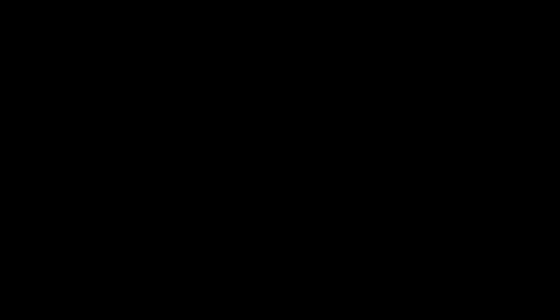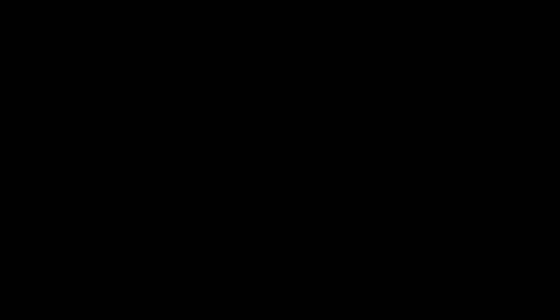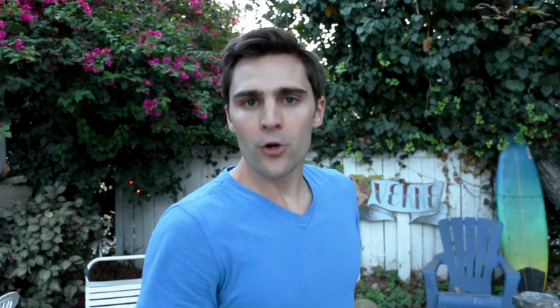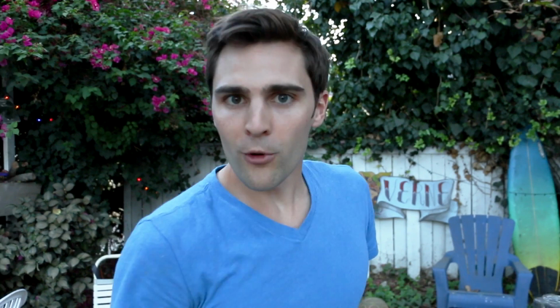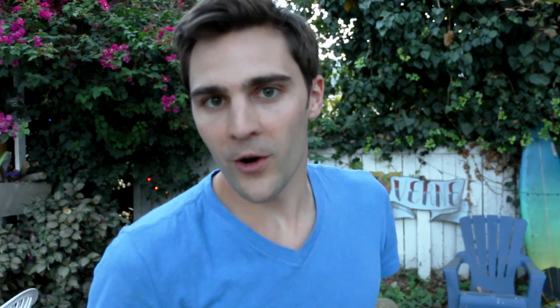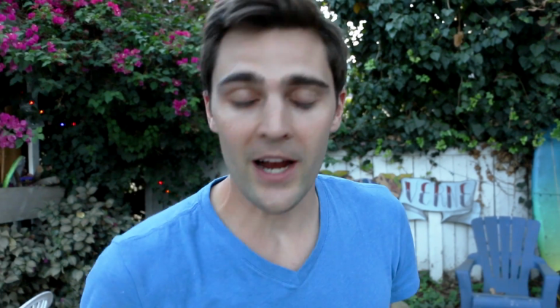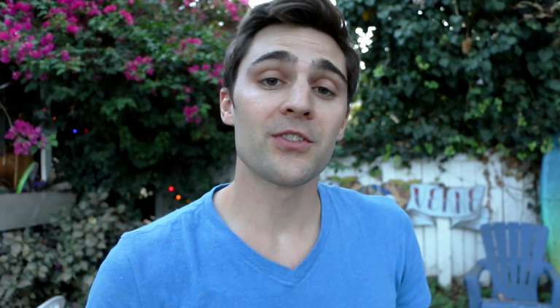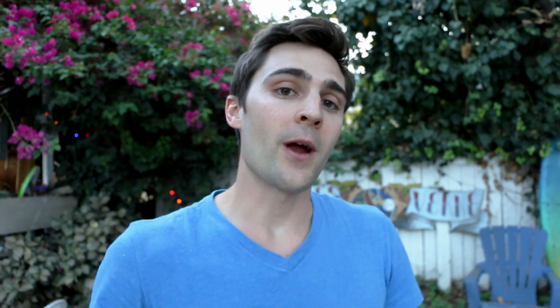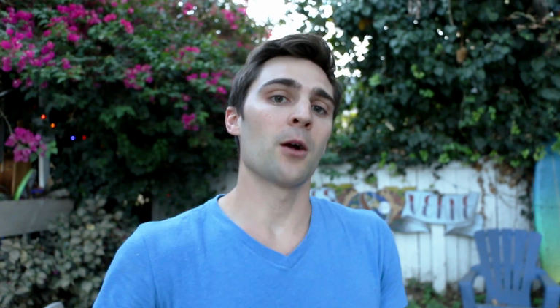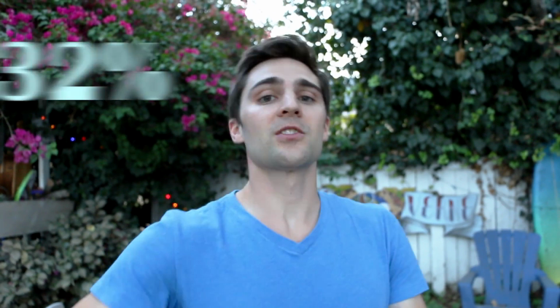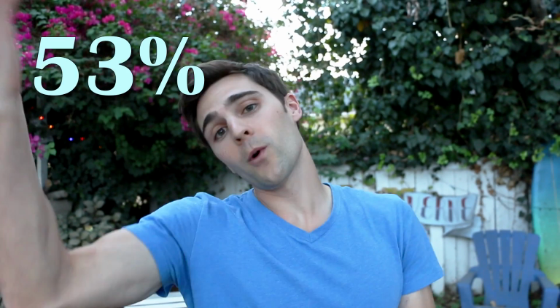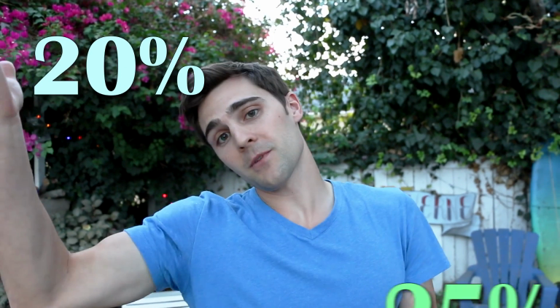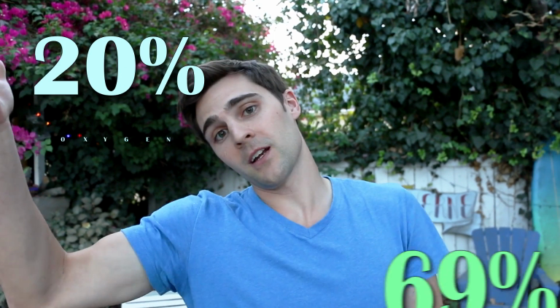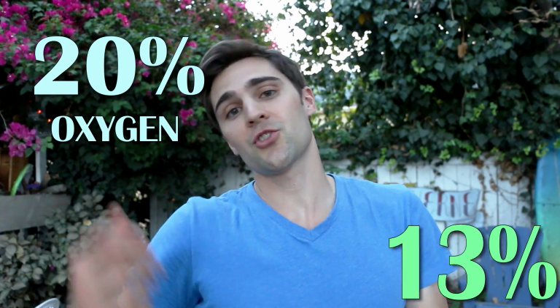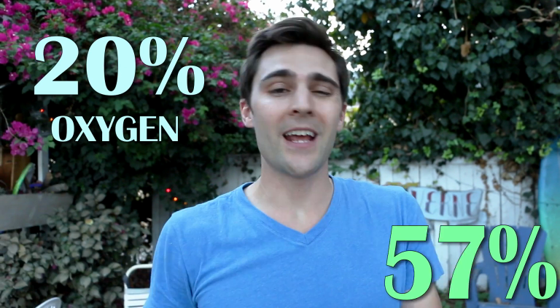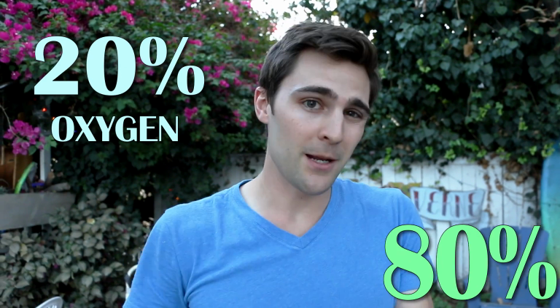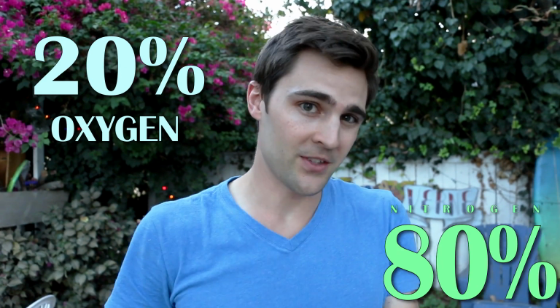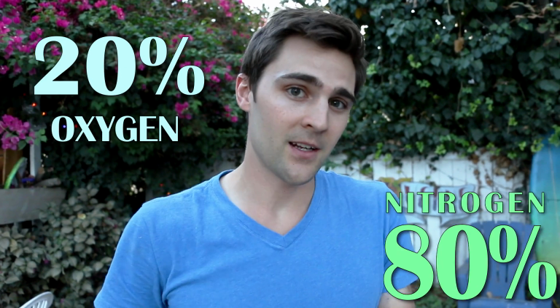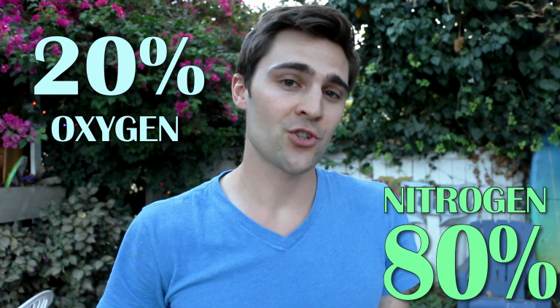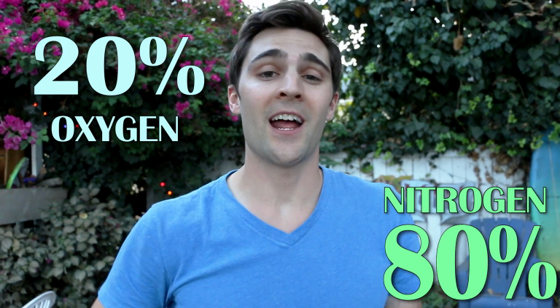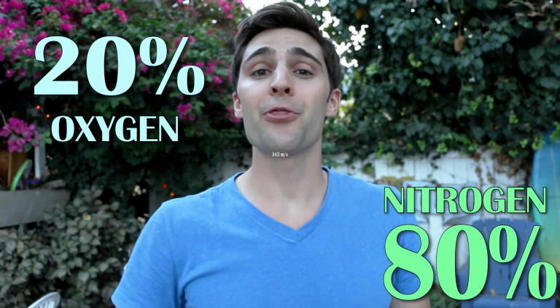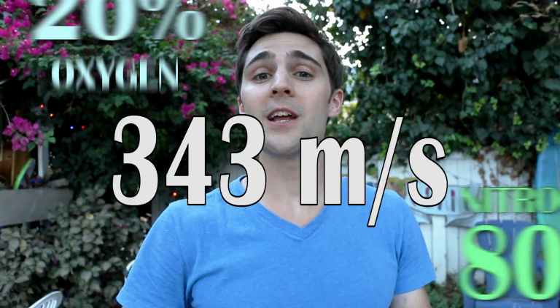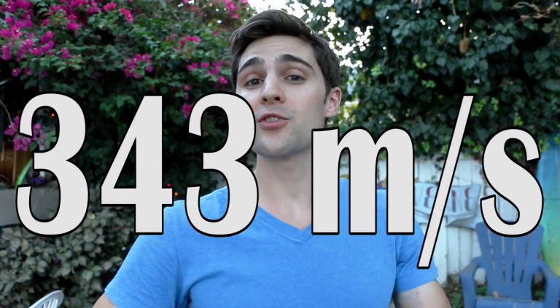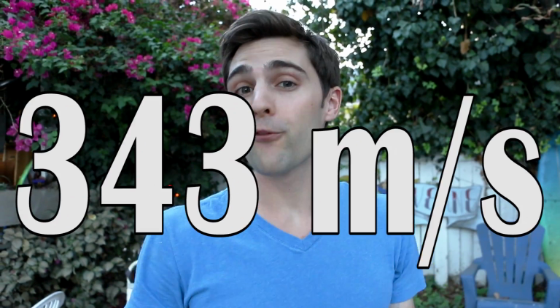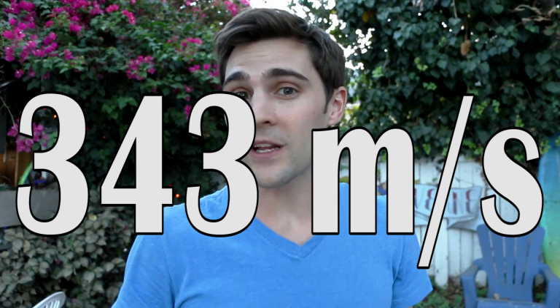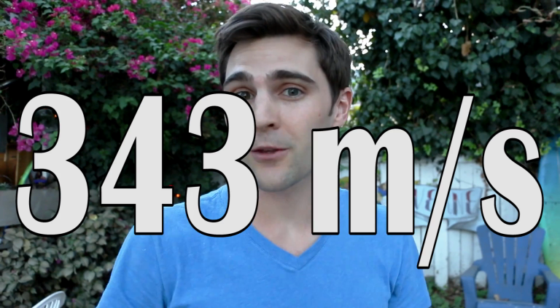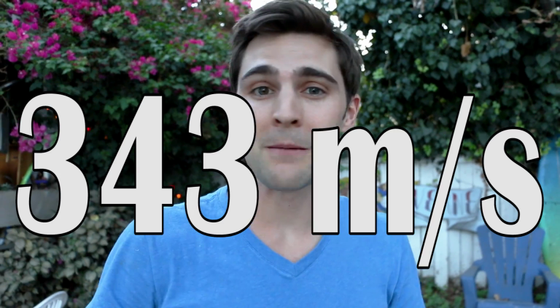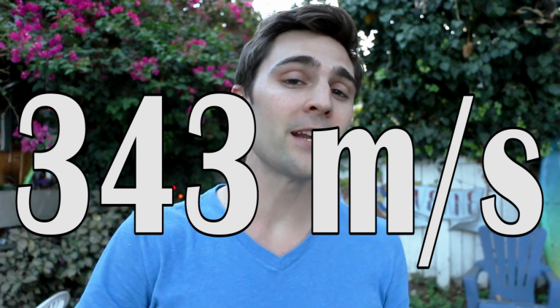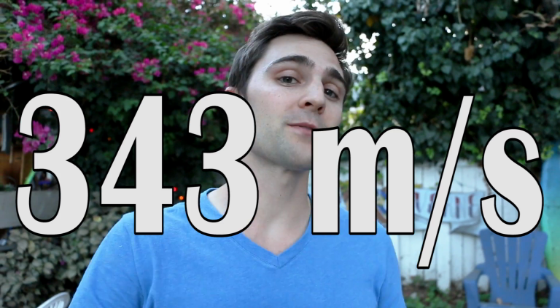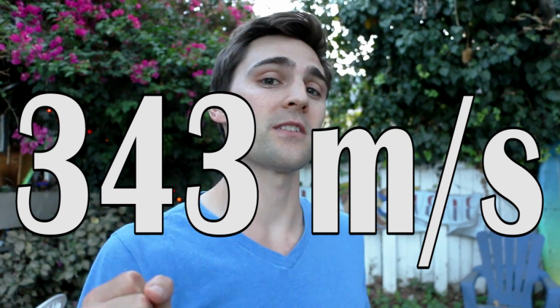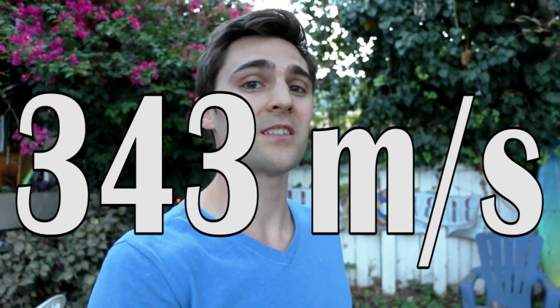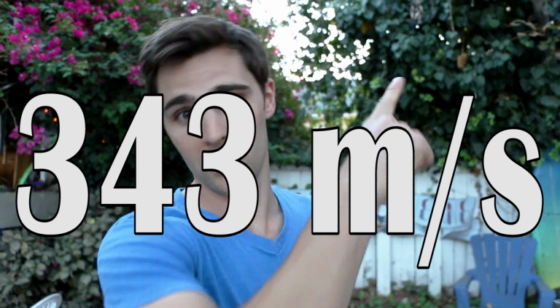Your normal voice travels through air, which is 20% oxygen and 80% nitrogen, at 343 meters per second.